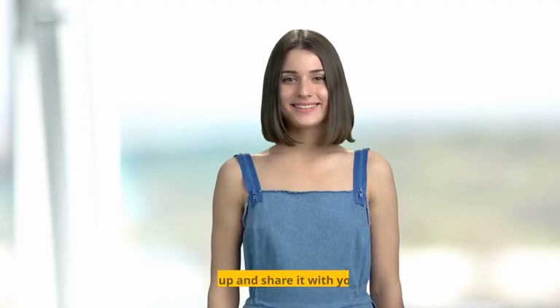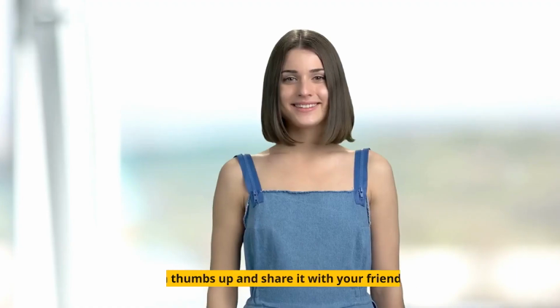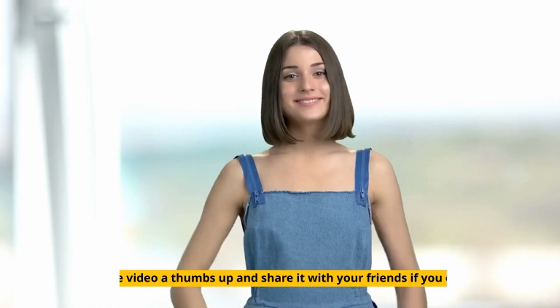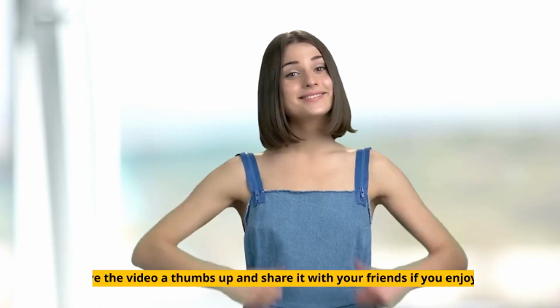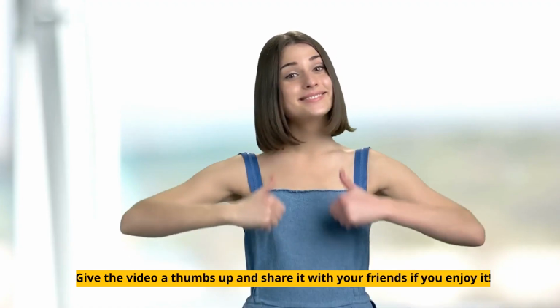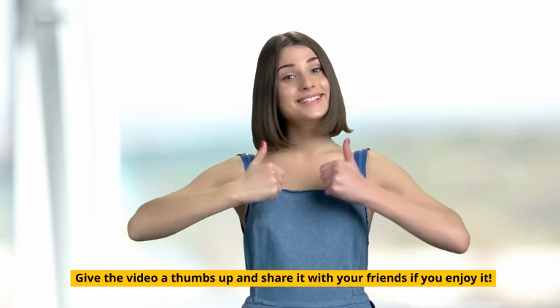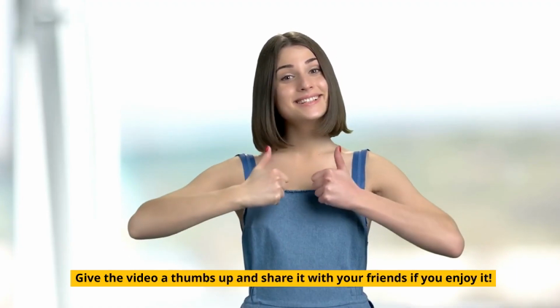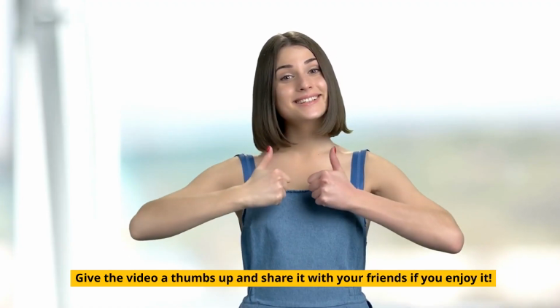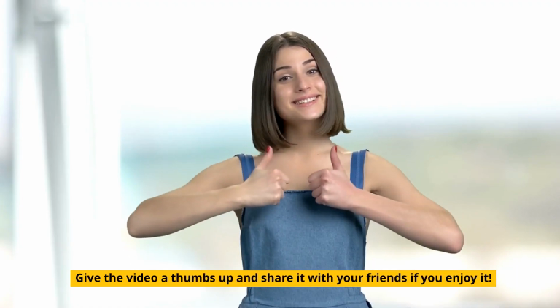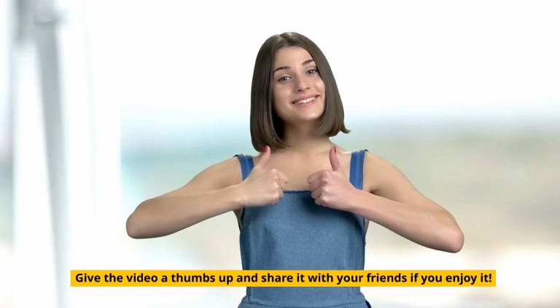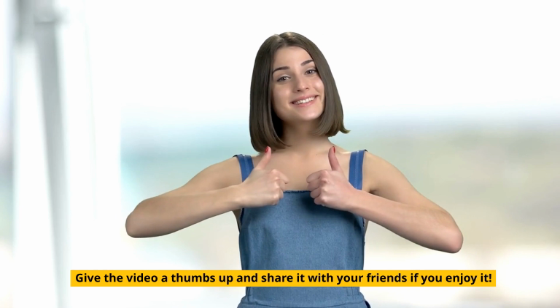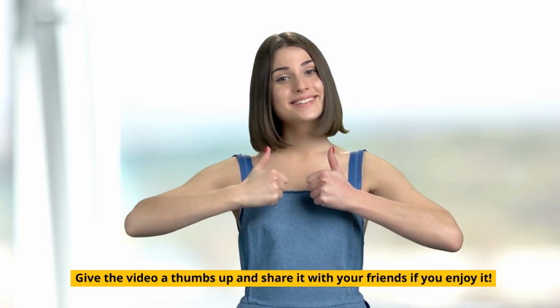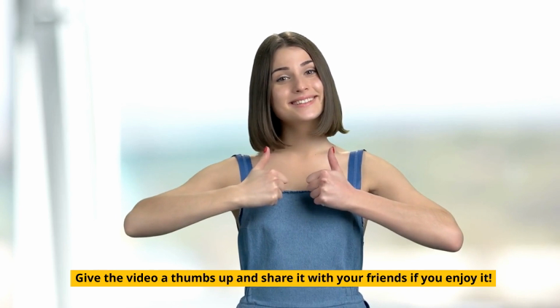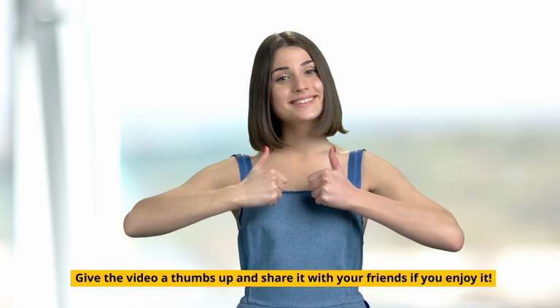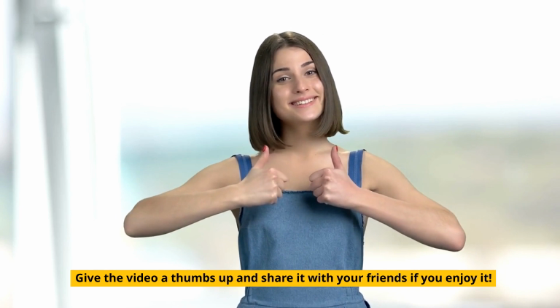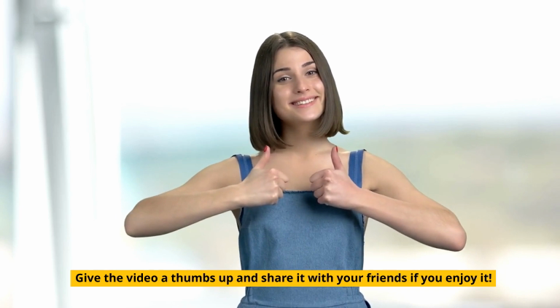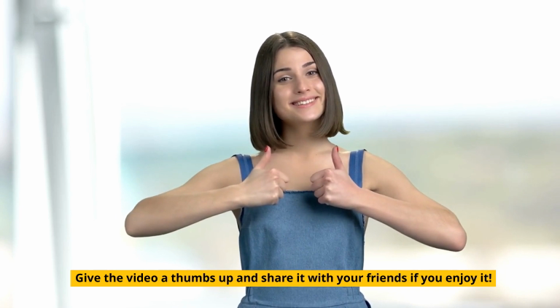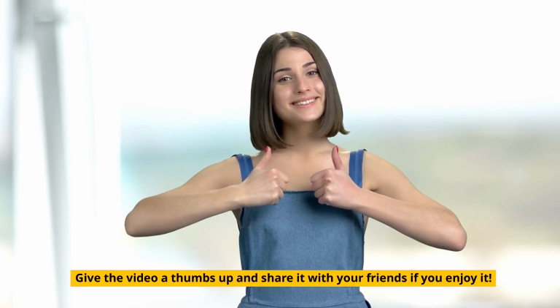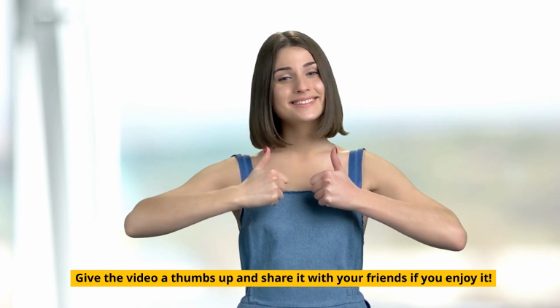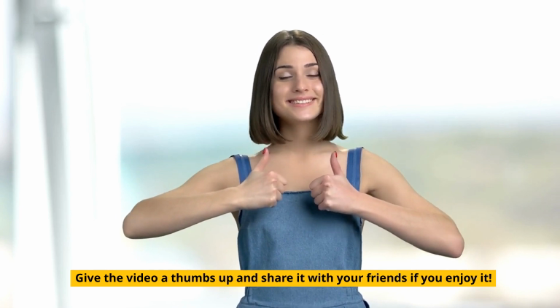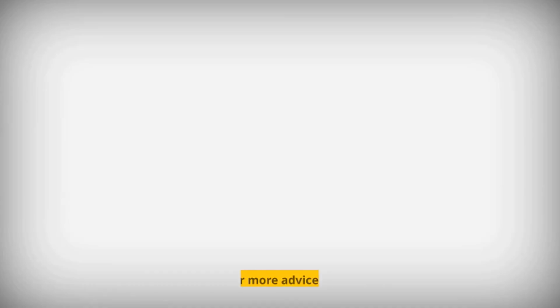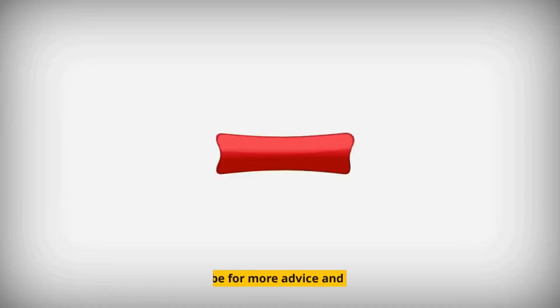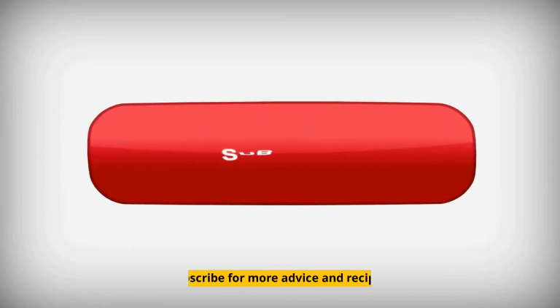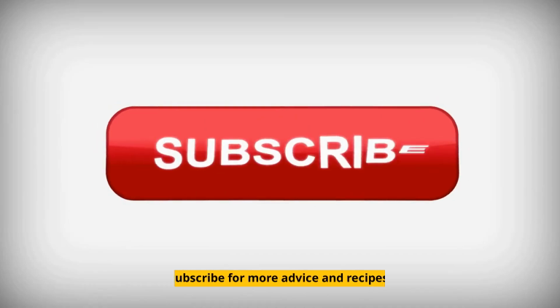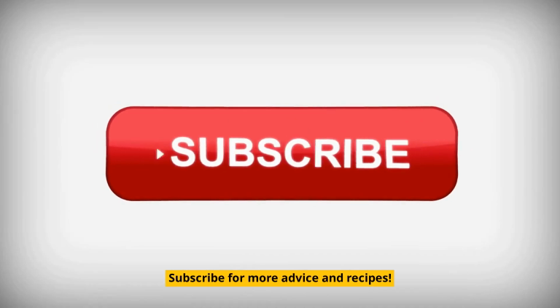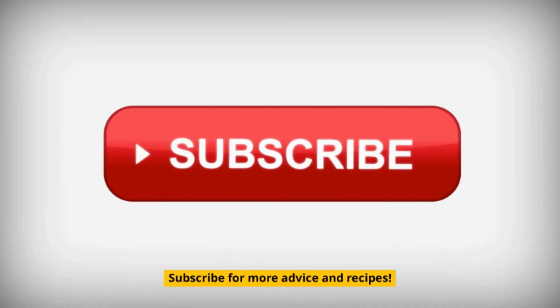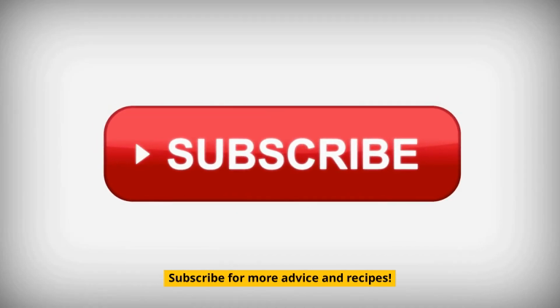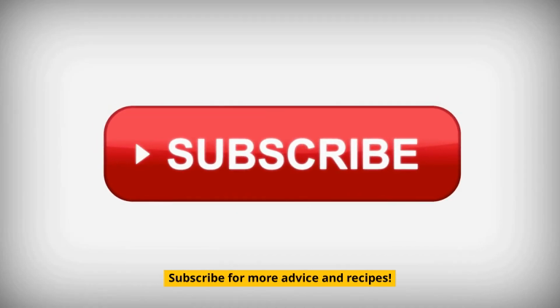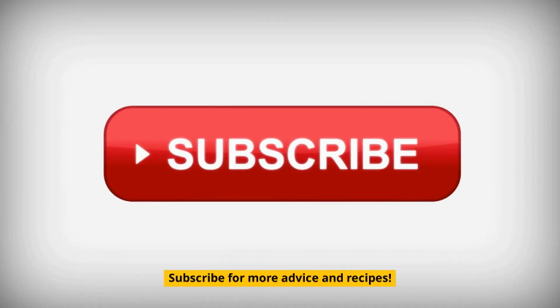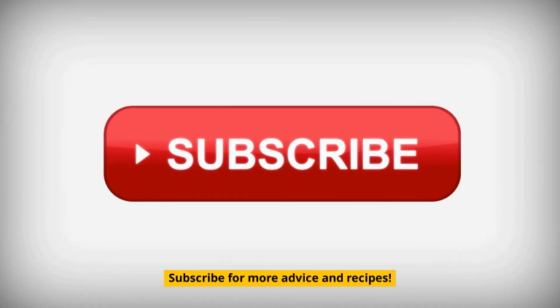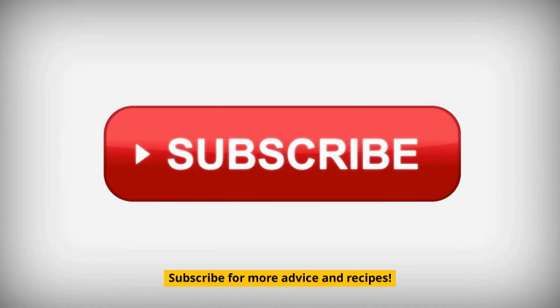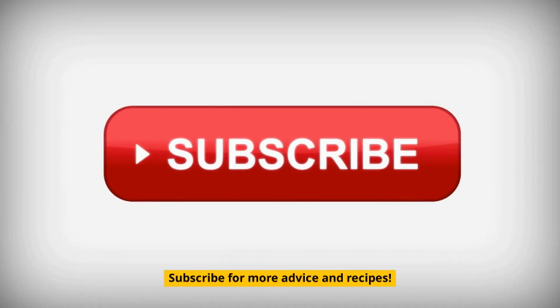Give the video a thumbs up and share it with your friends if you enjoy it. Subscribe for more advice and recipes.